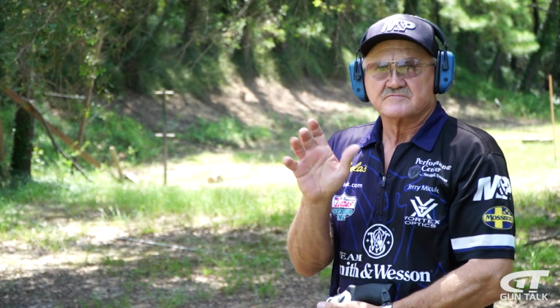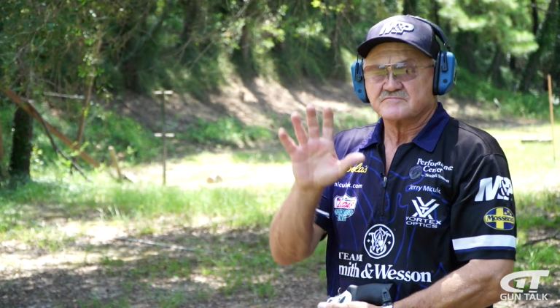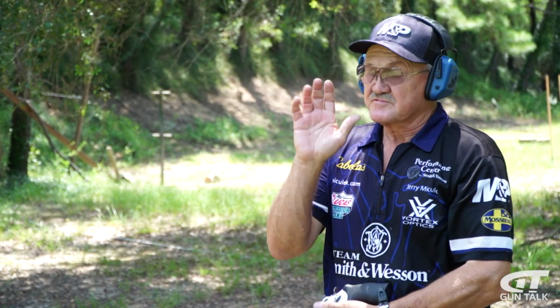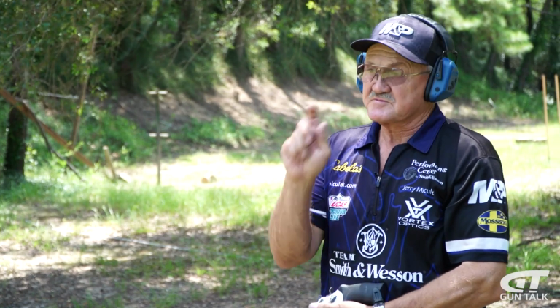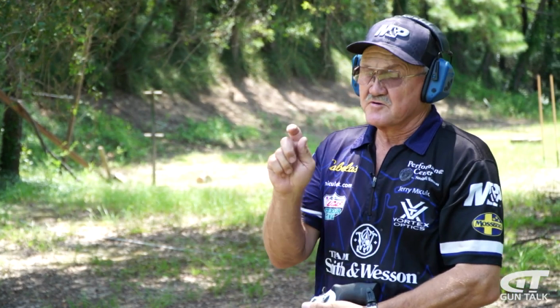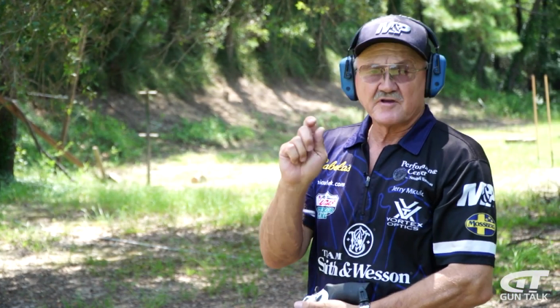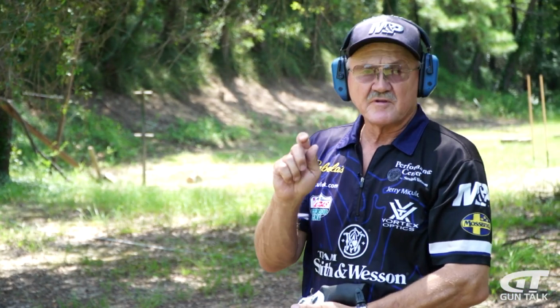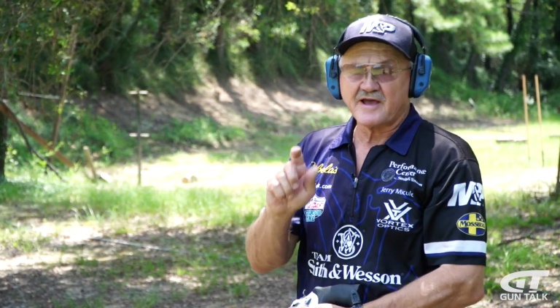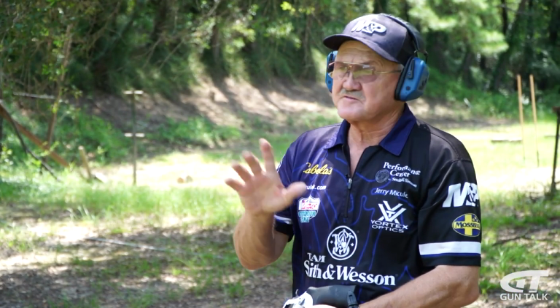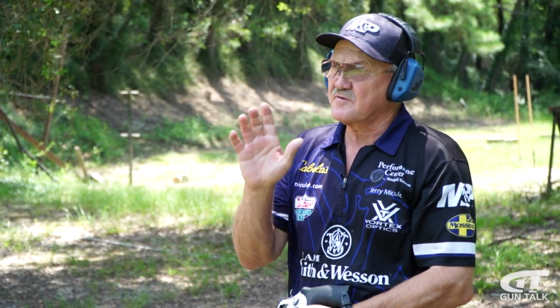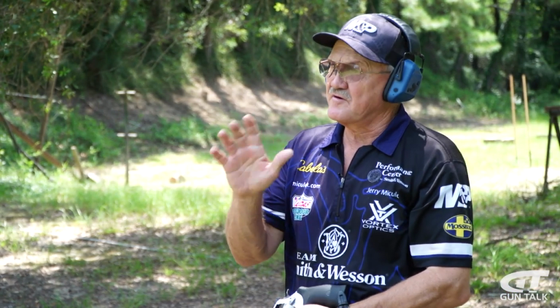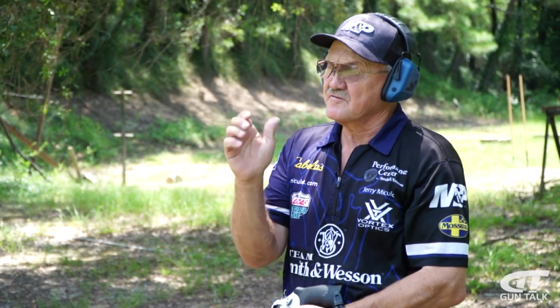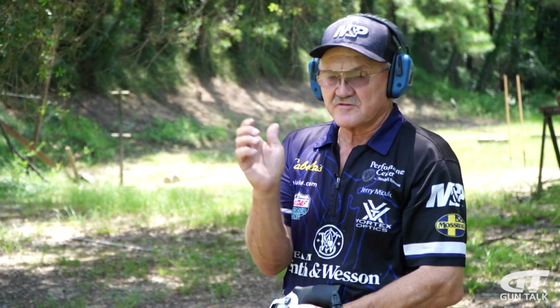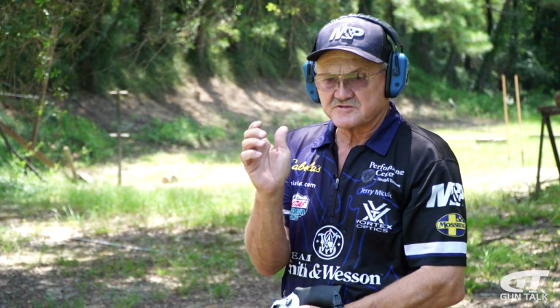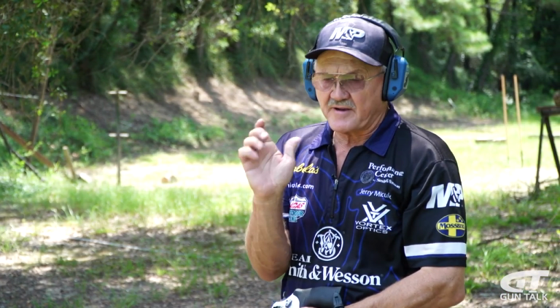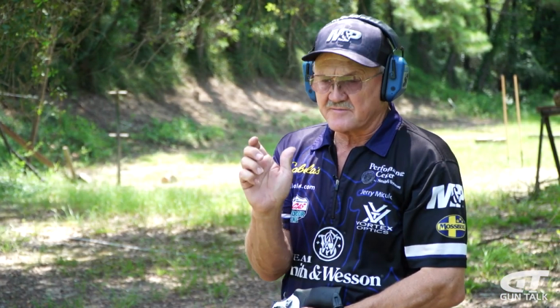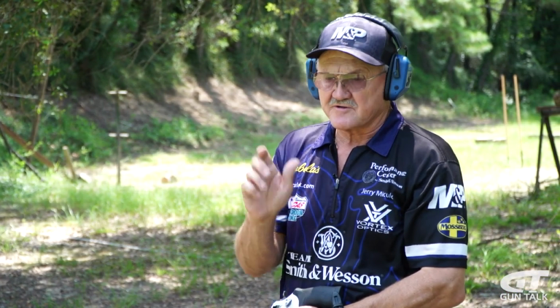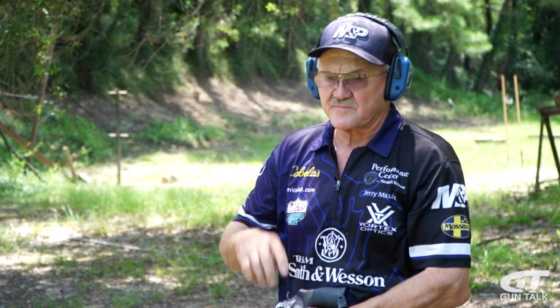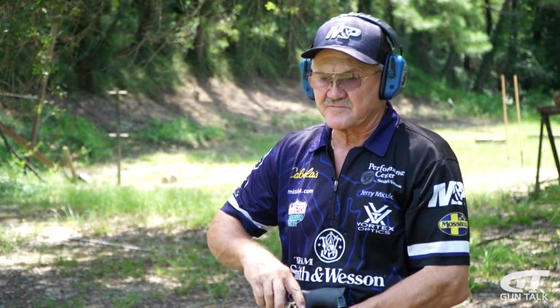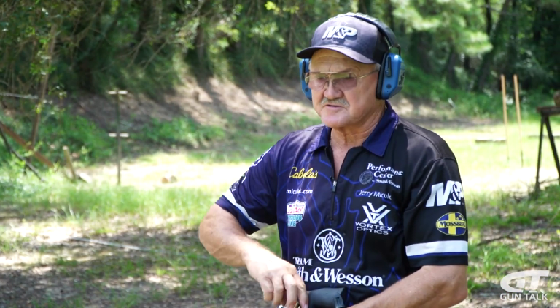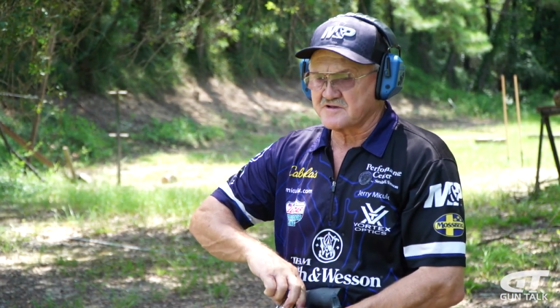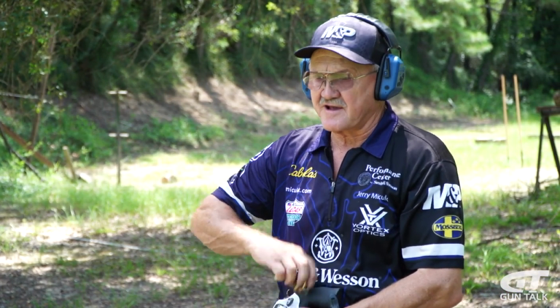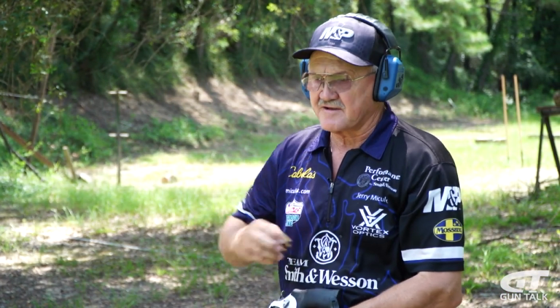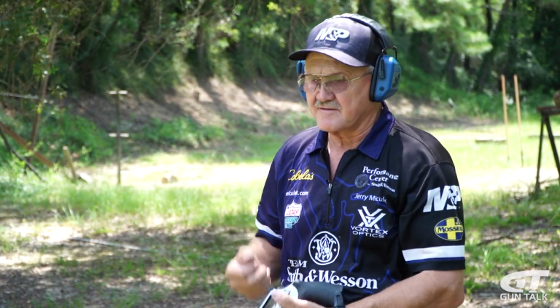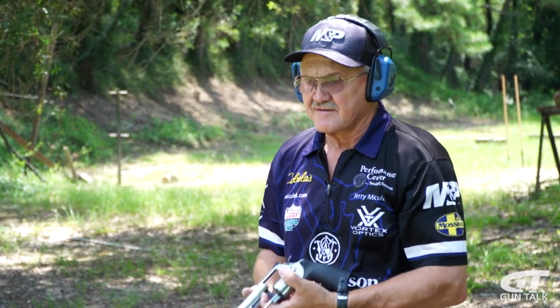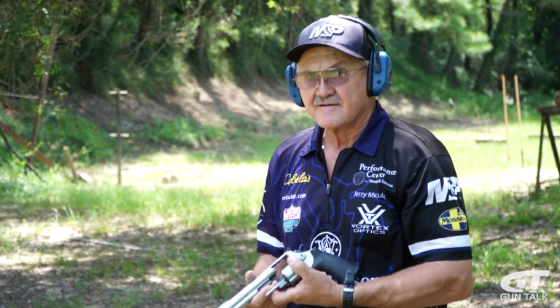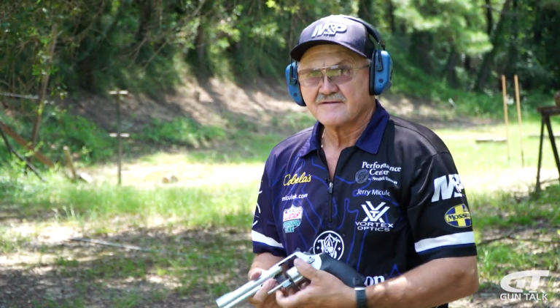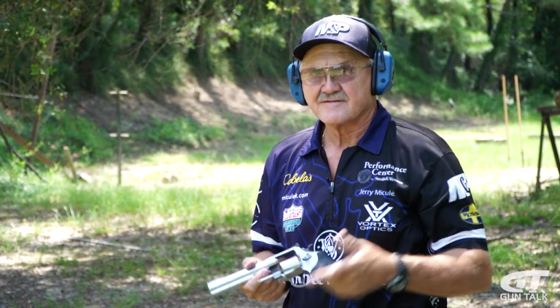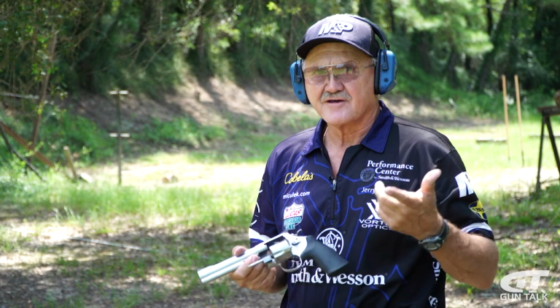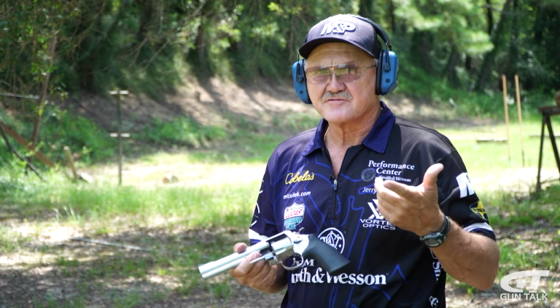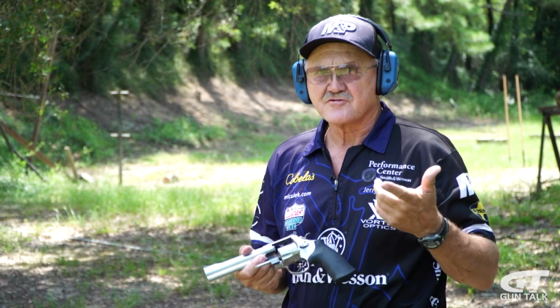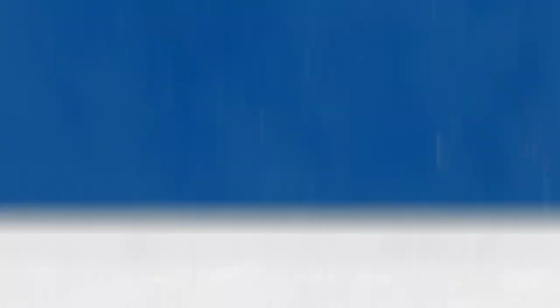Smooth double action pull — use the bottom of the grip as much as you can. Nothing to it.